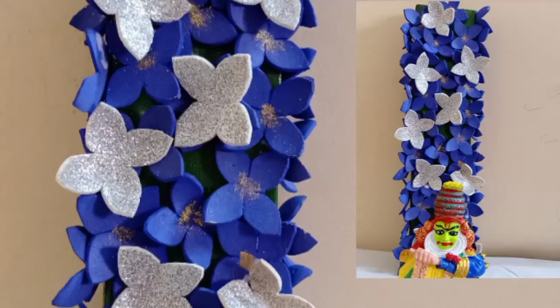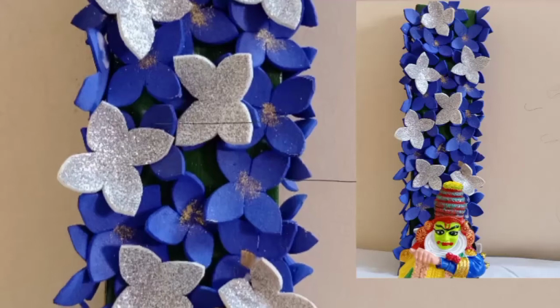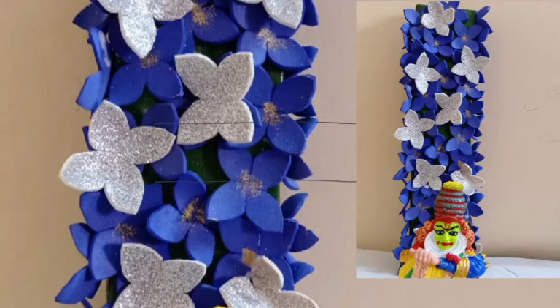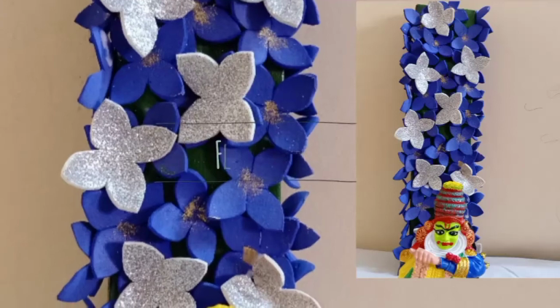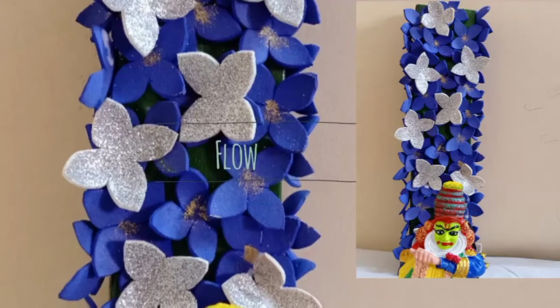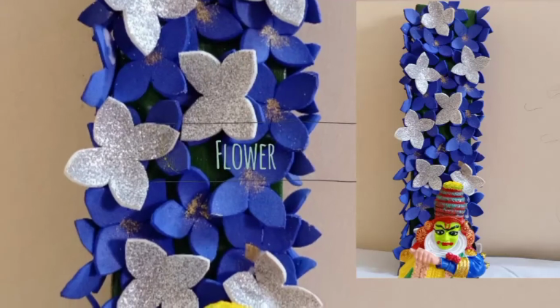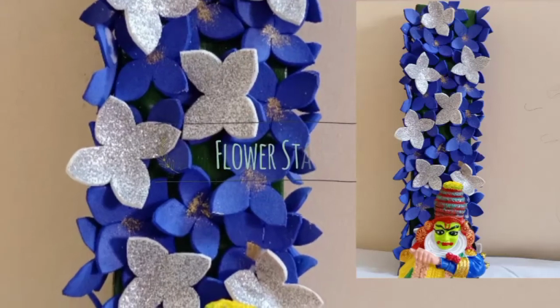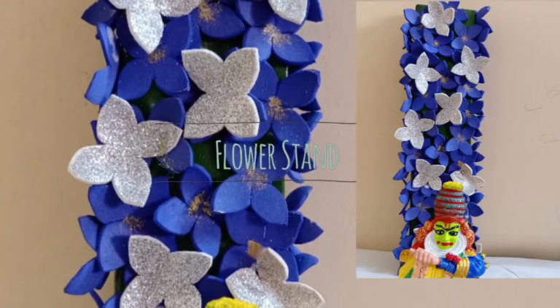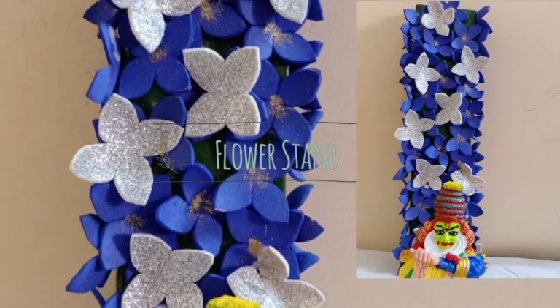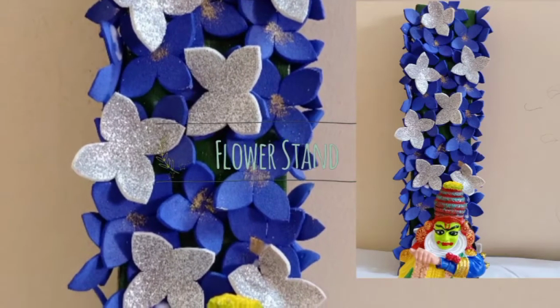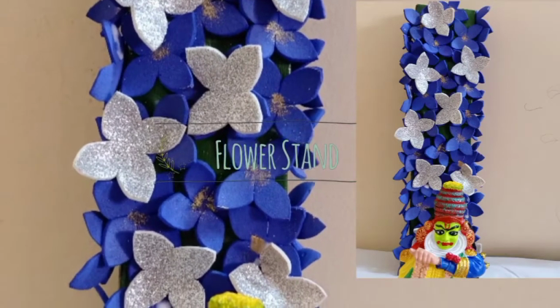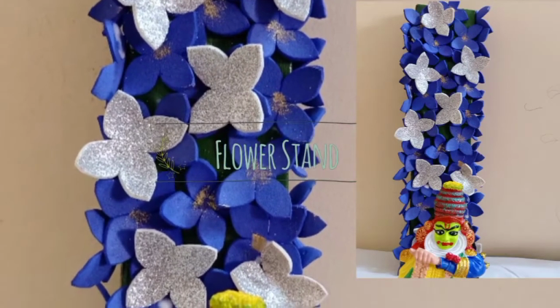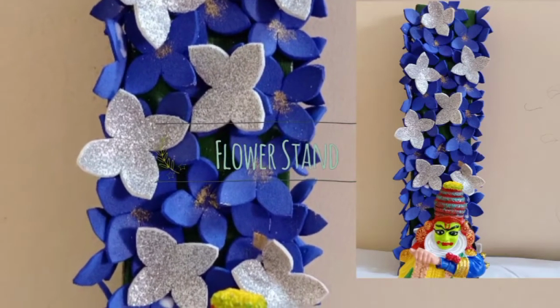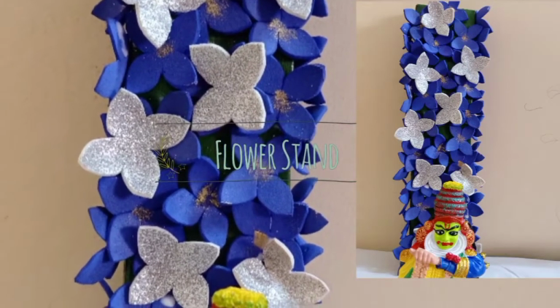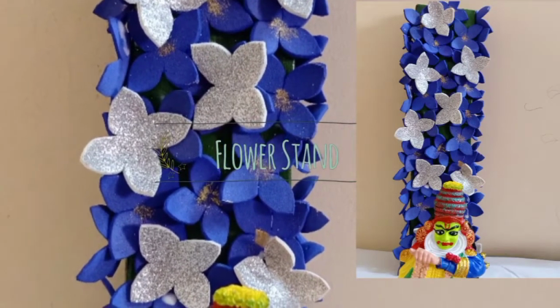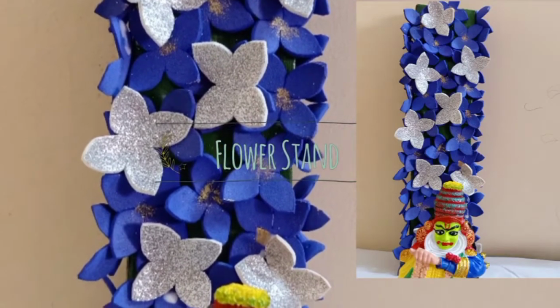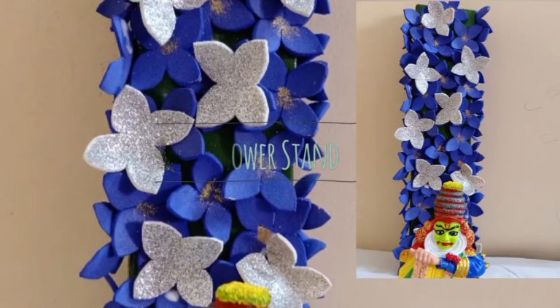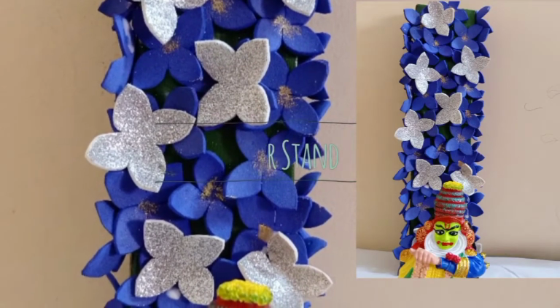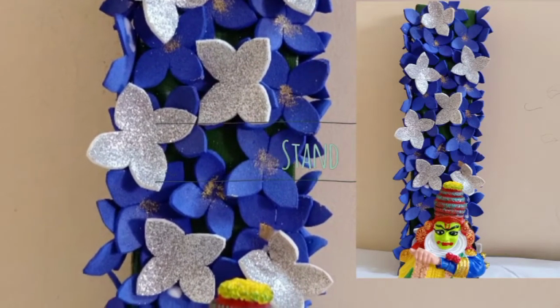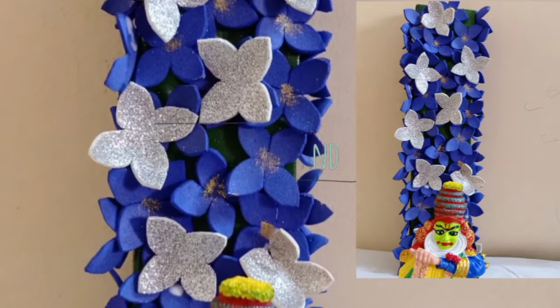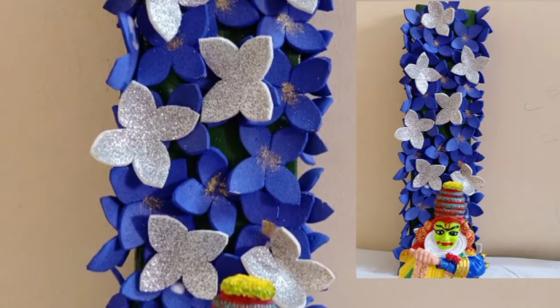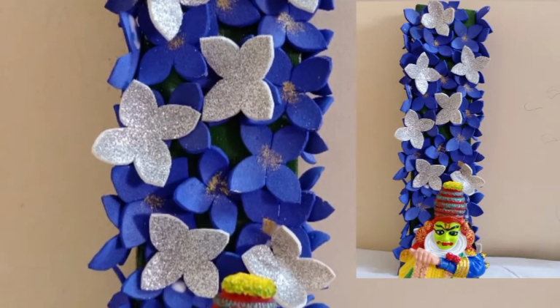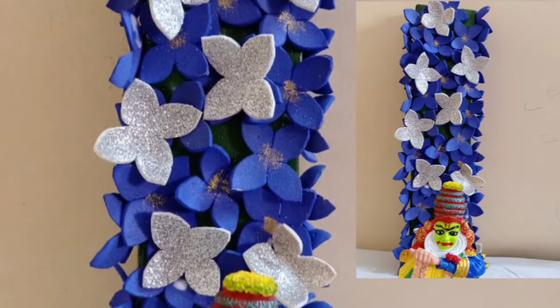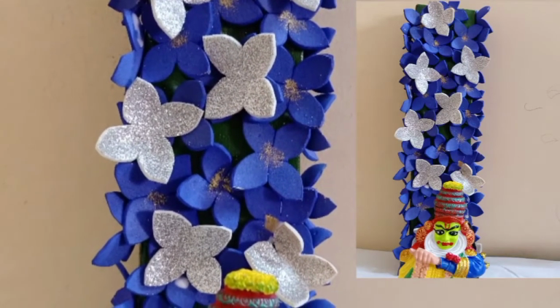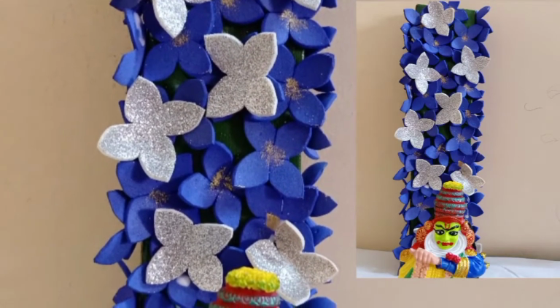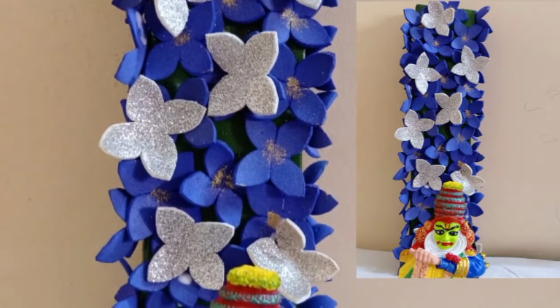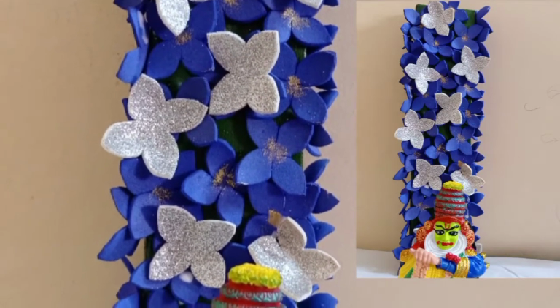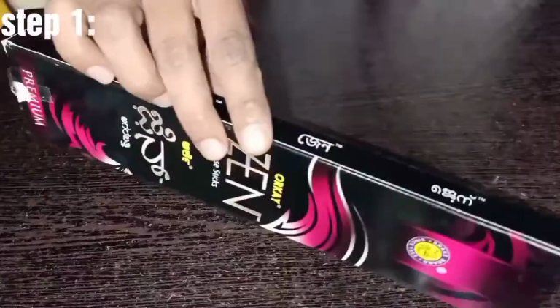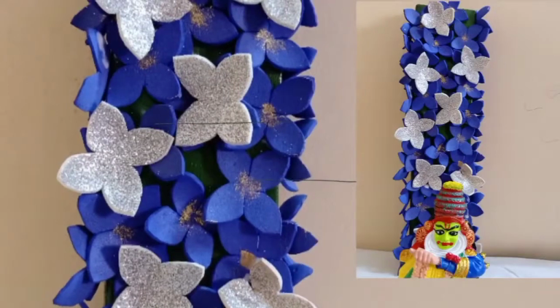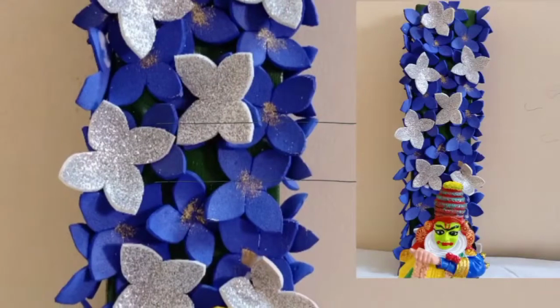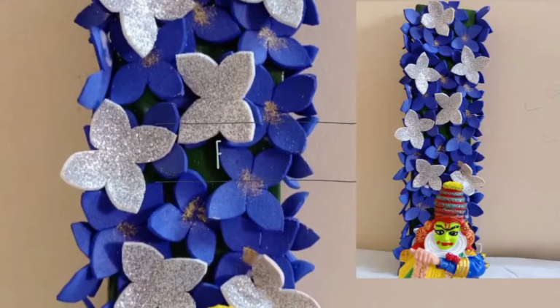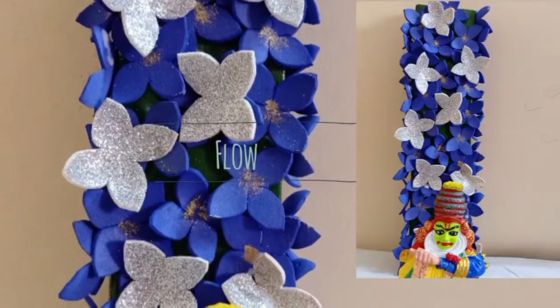Hi Friends! Welcome to Prekavi Creations! In this channel, we will do a flower stand. We will use the flower stand.